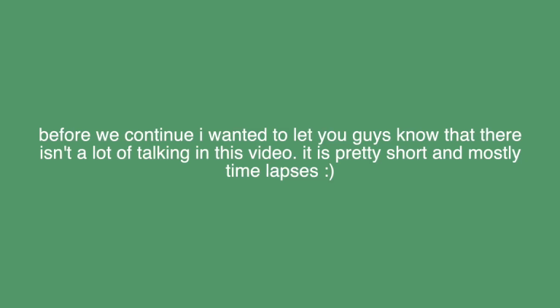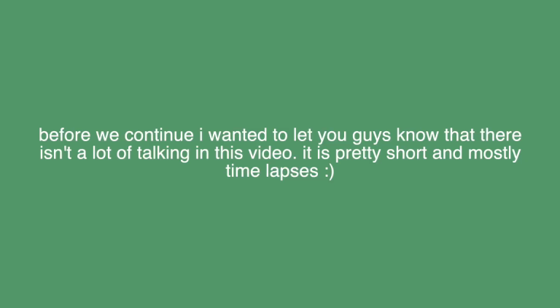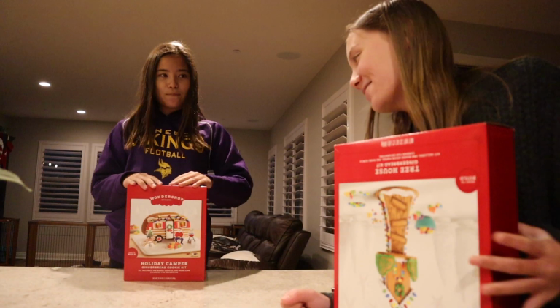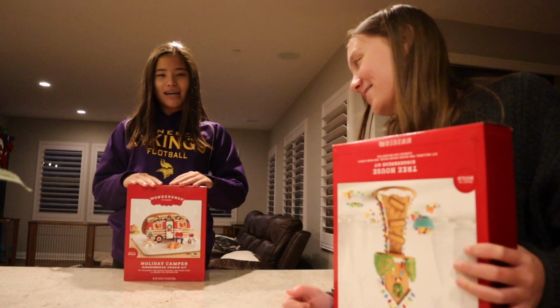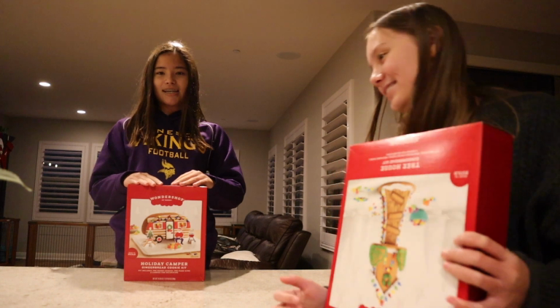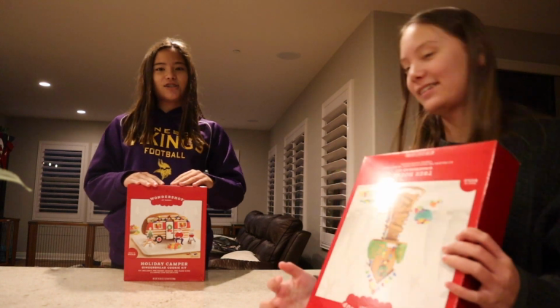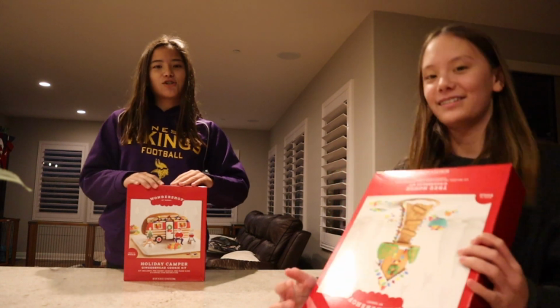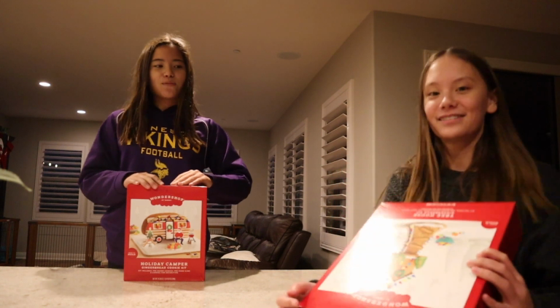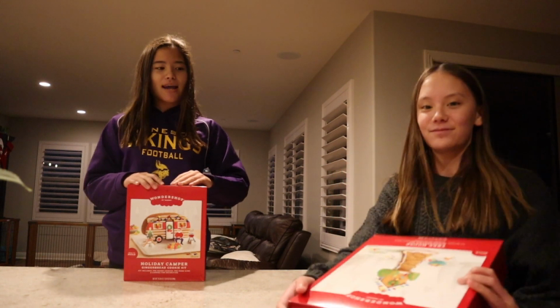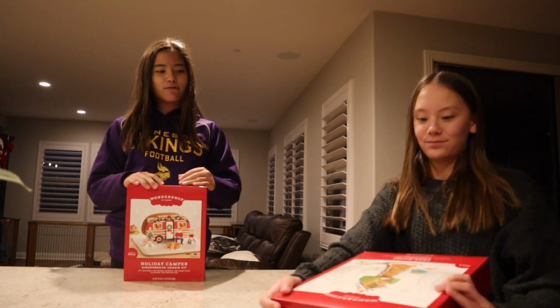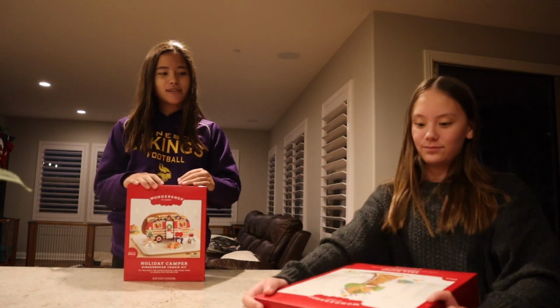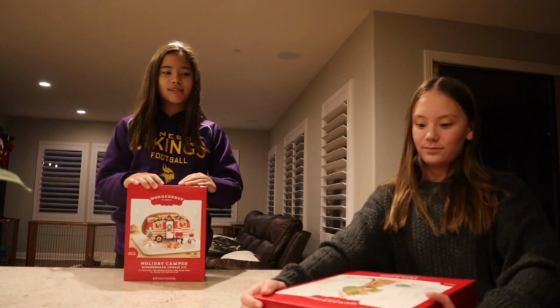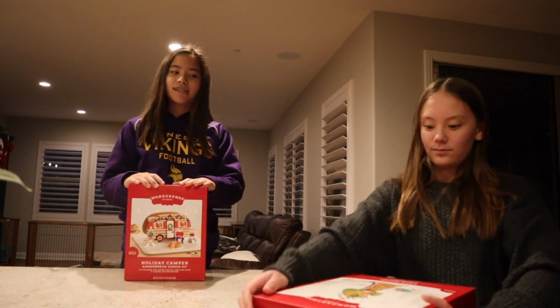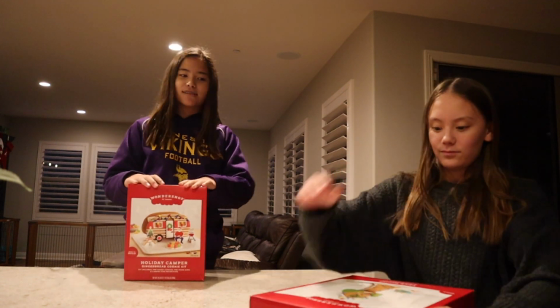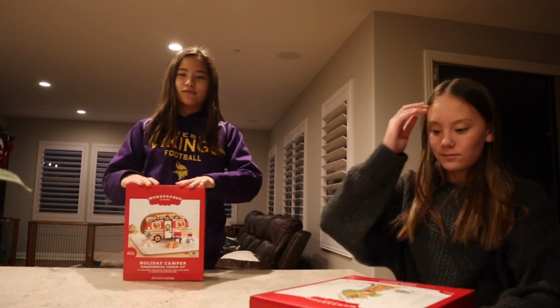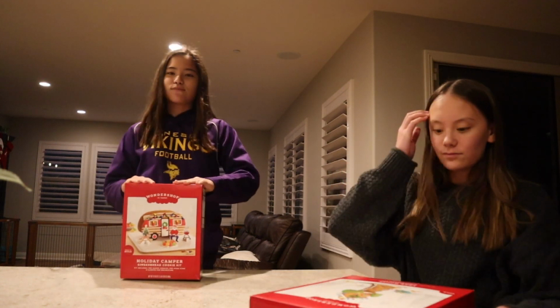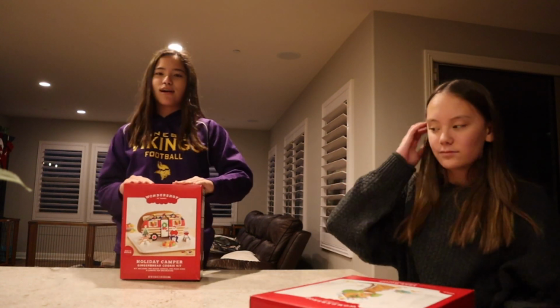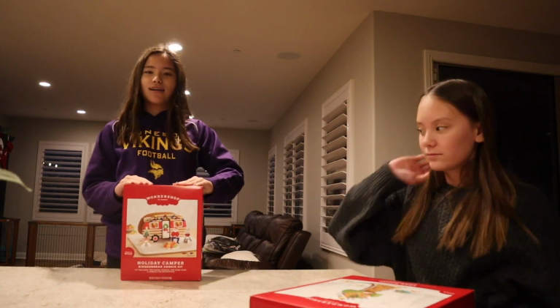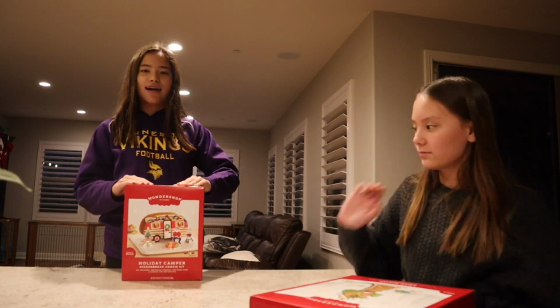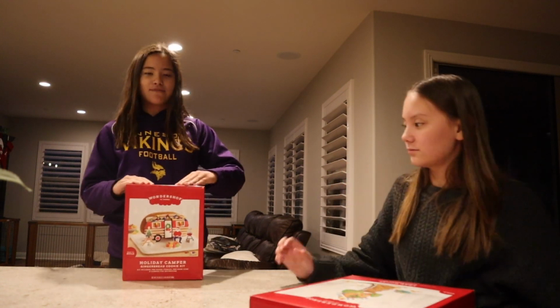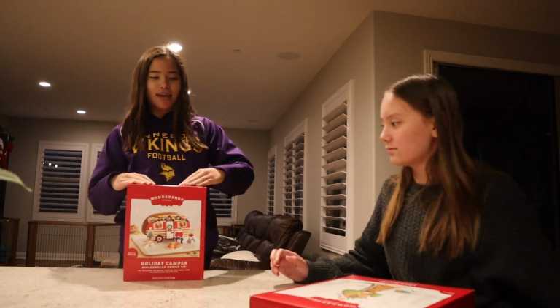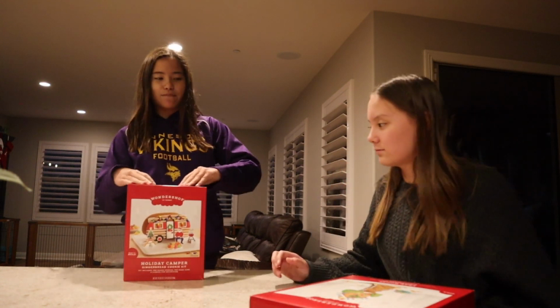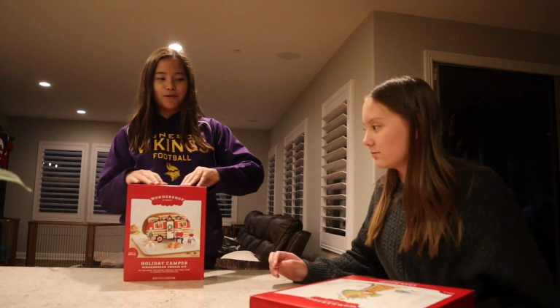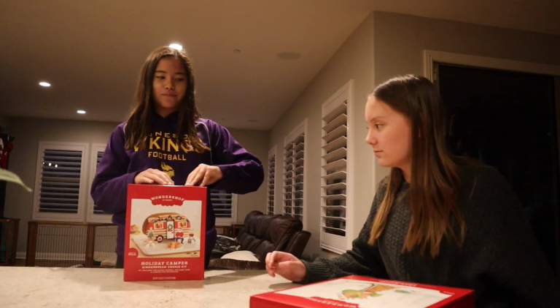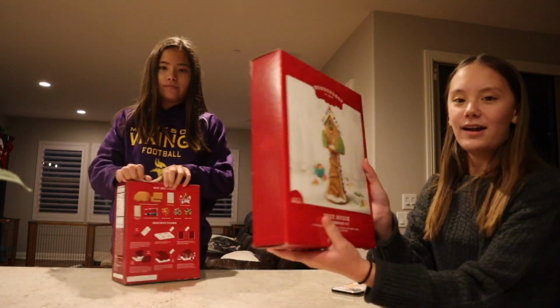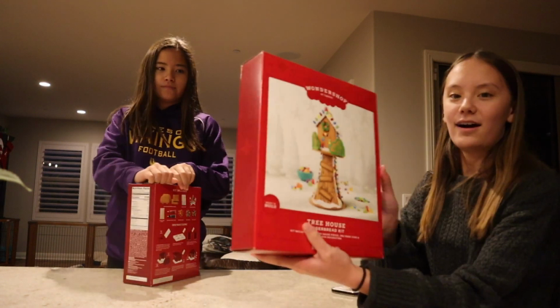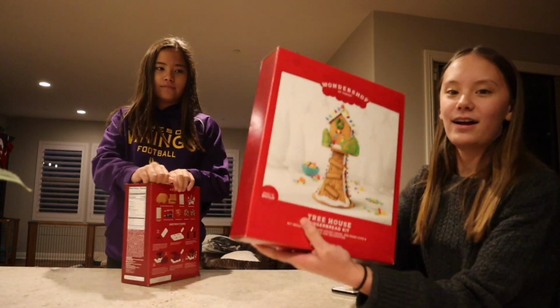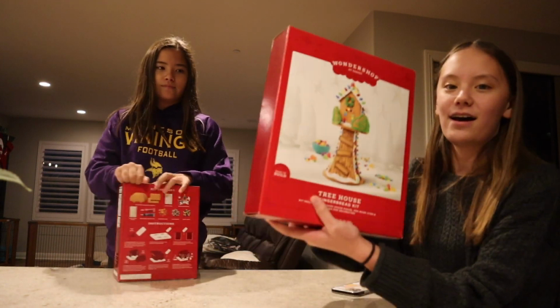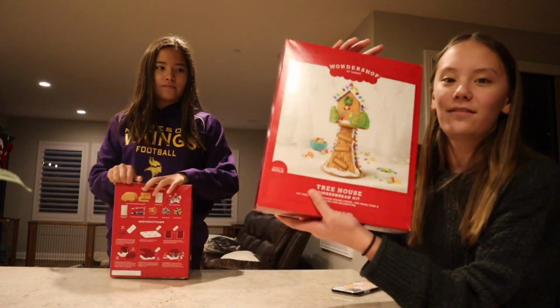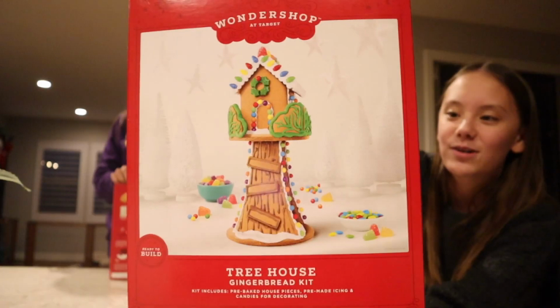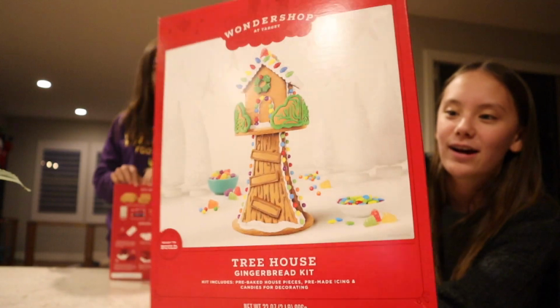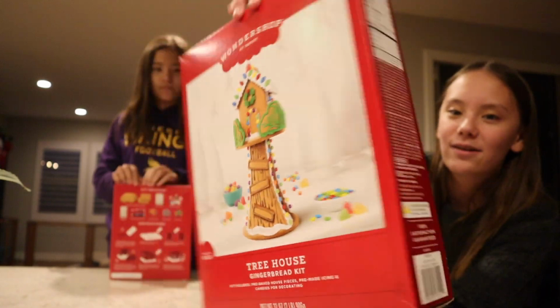We're making gingerbread houses and this one's mine. I have the camper and I have the tree house.